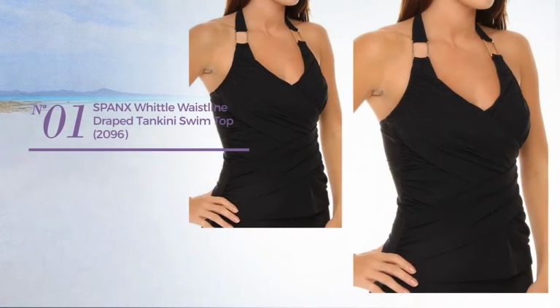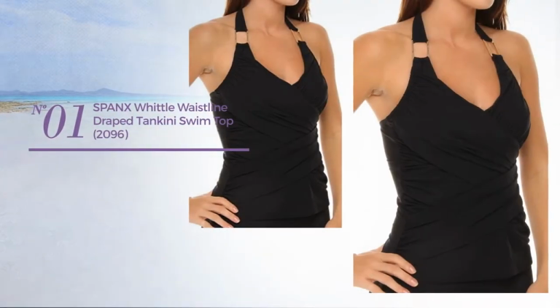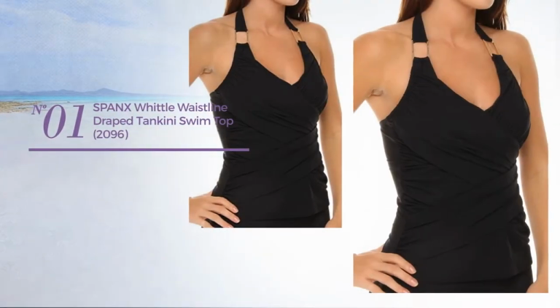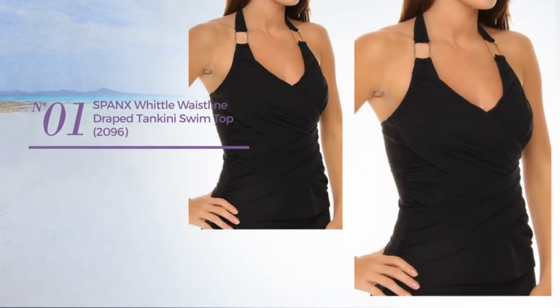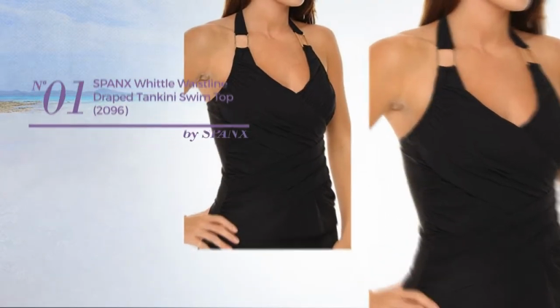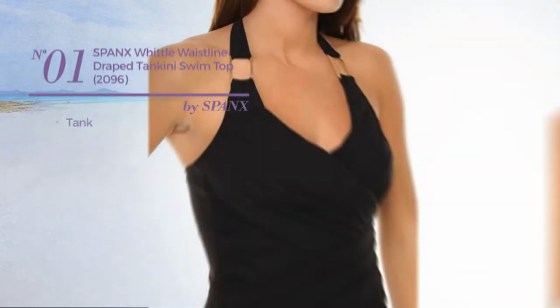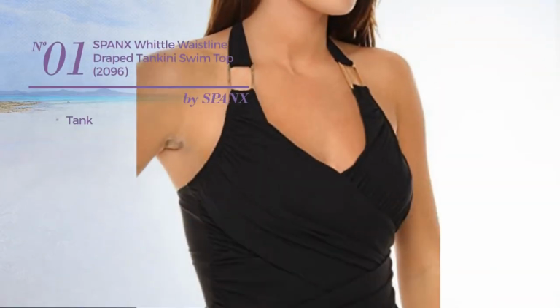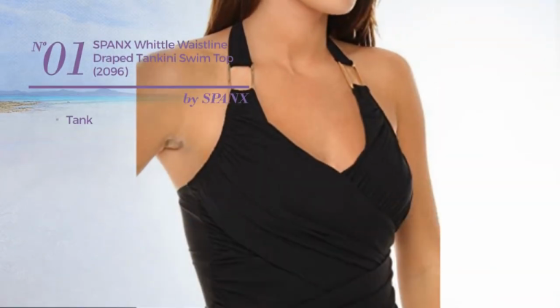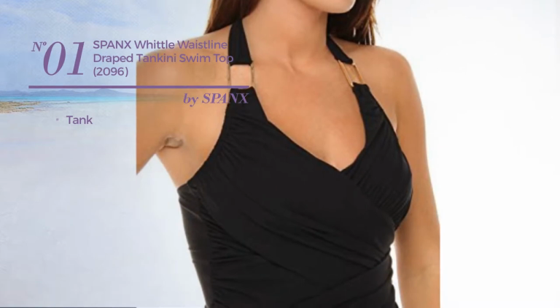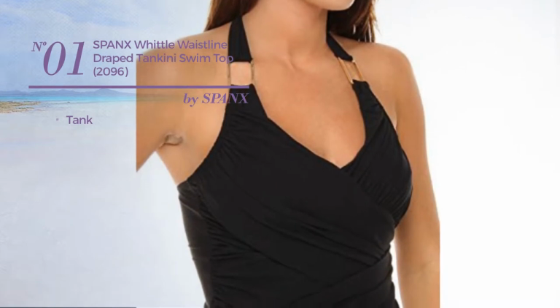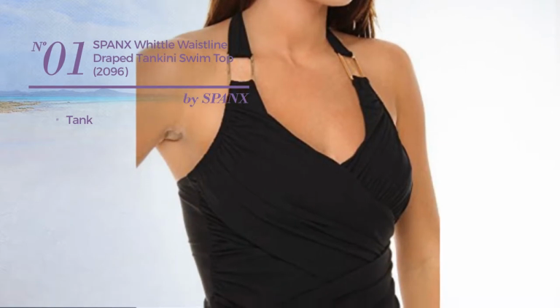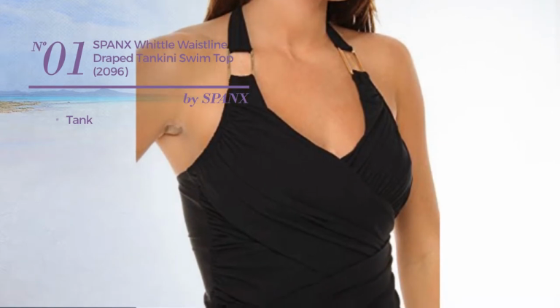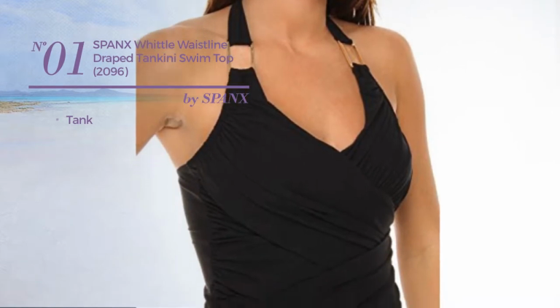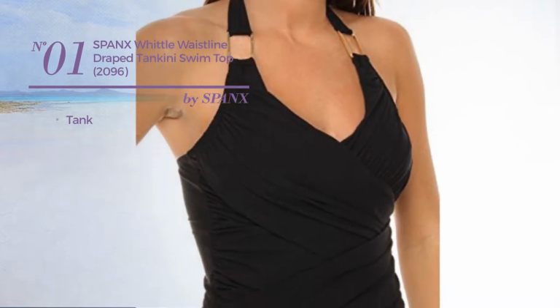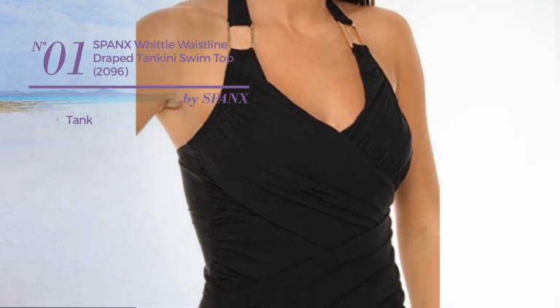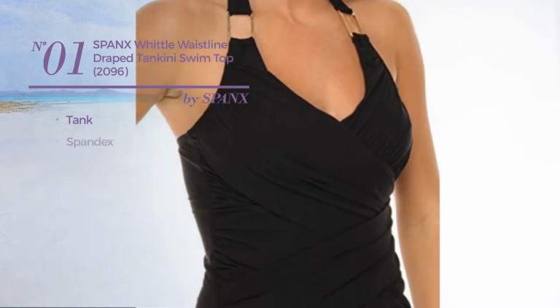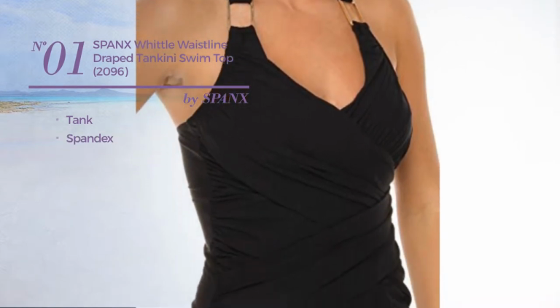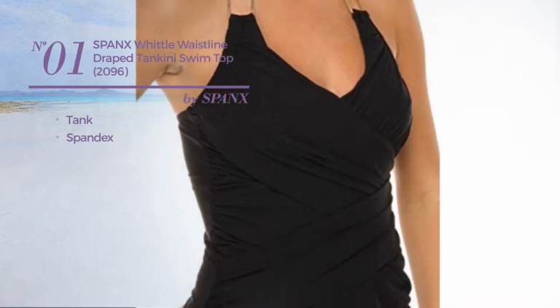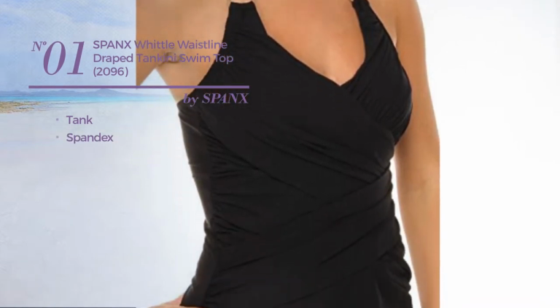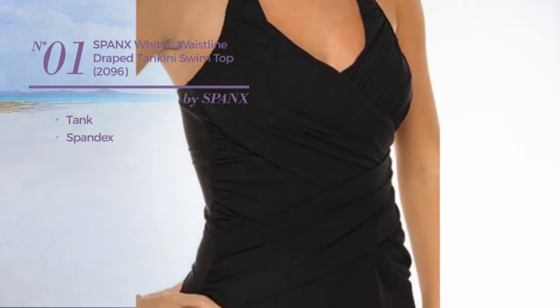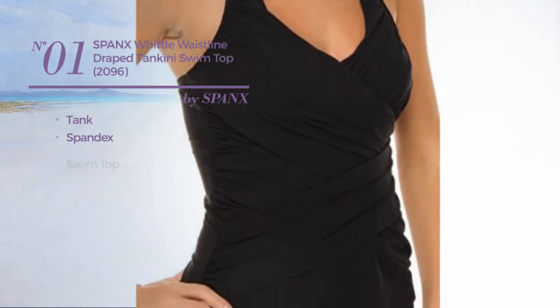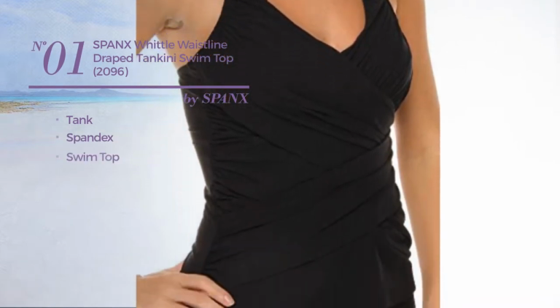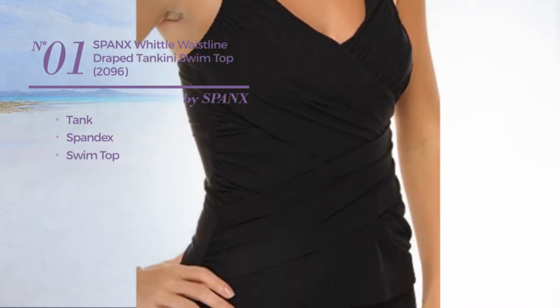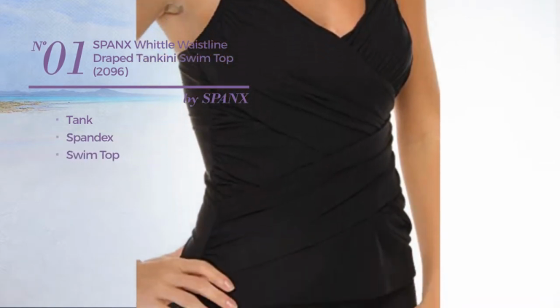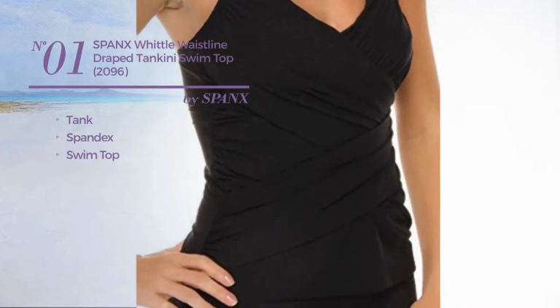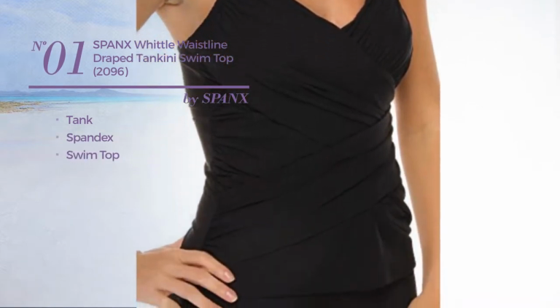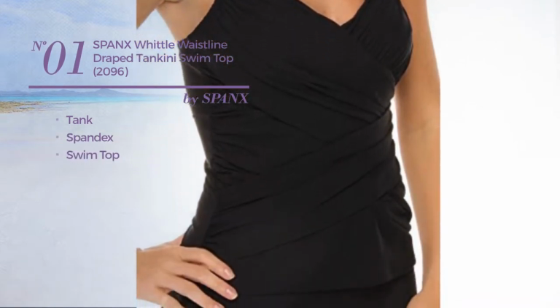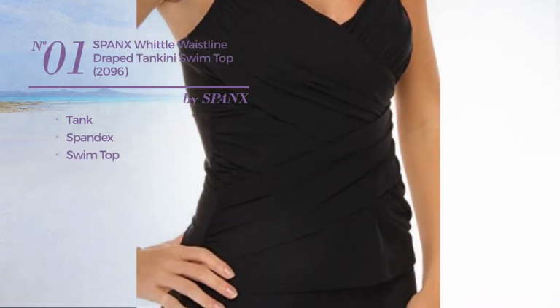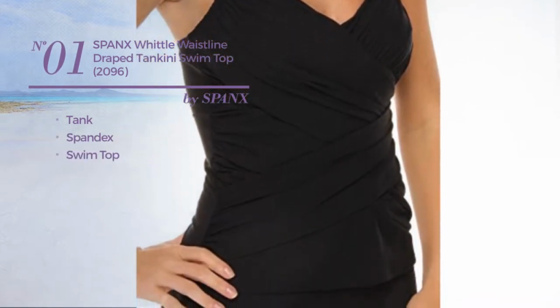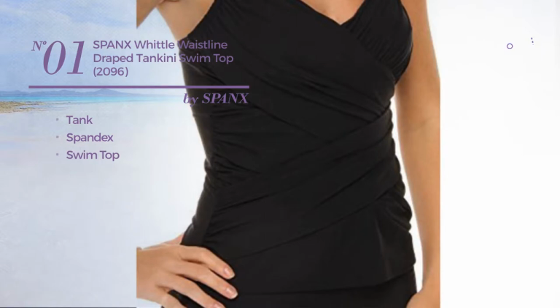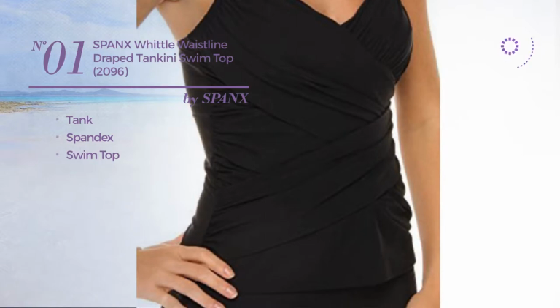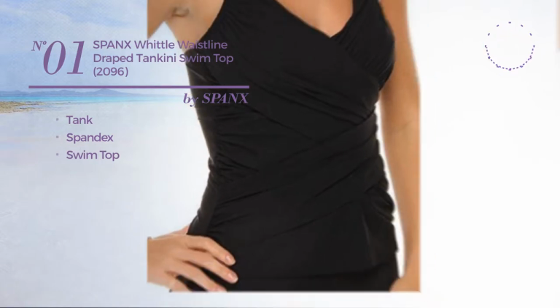Number 1. A tank tankini, crafted from spandex, with a swim top. Available only in black color.